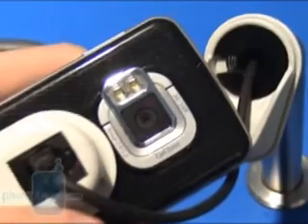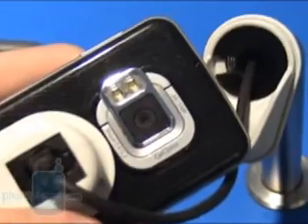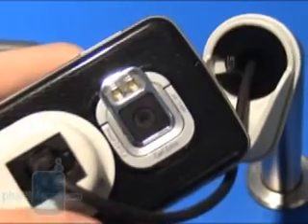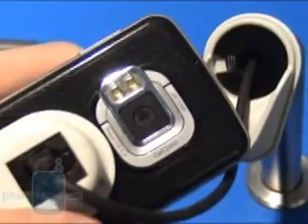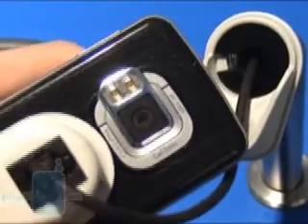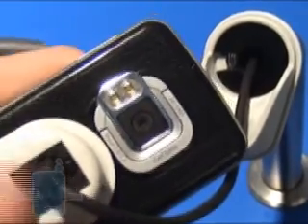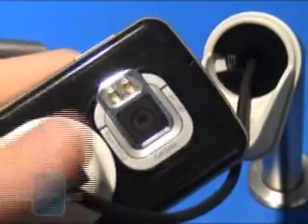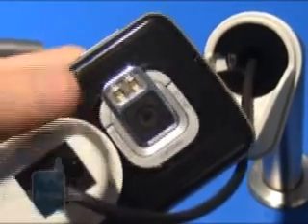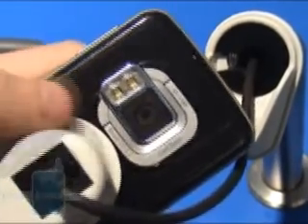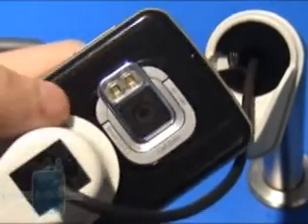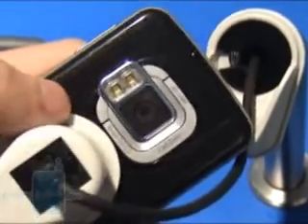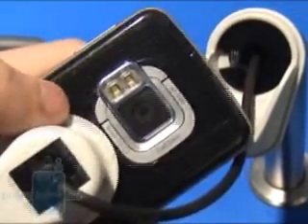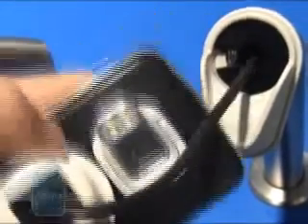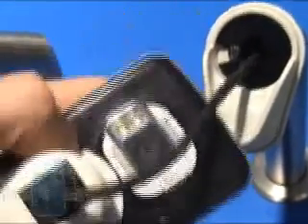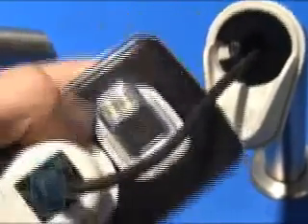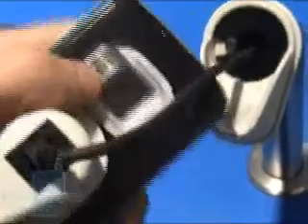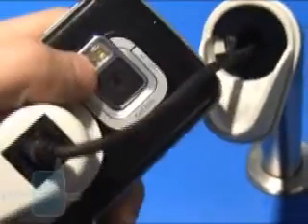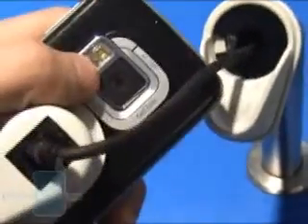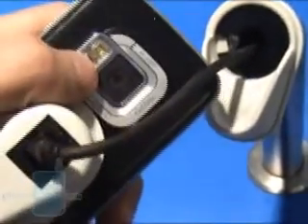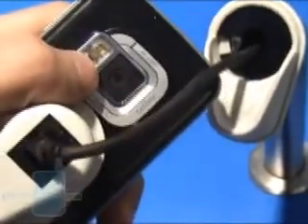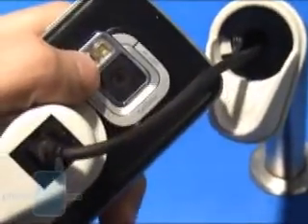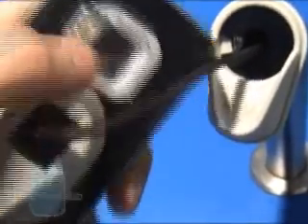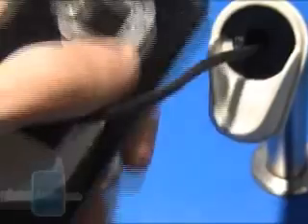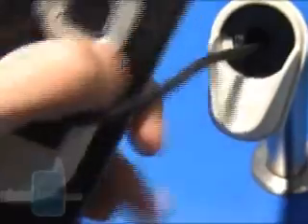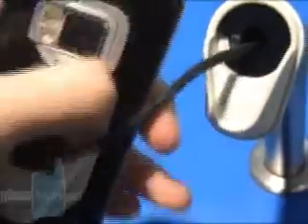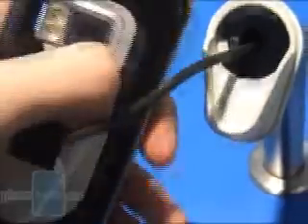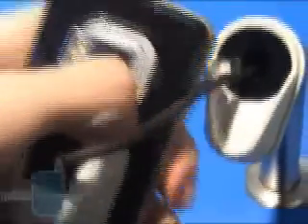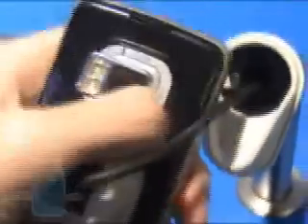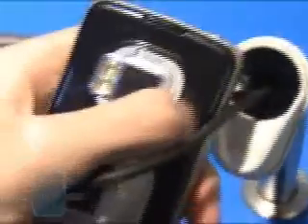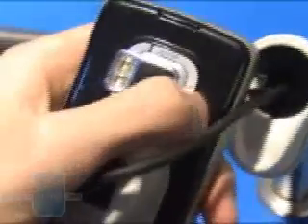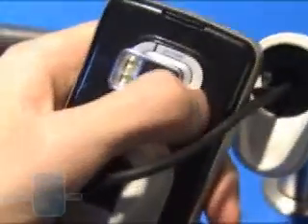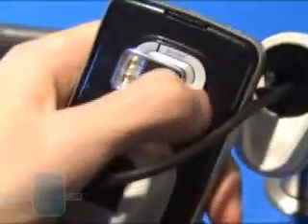Here is the kickstand, used to put the phone horizontally for watching TV, for example, as DVB-H is present.